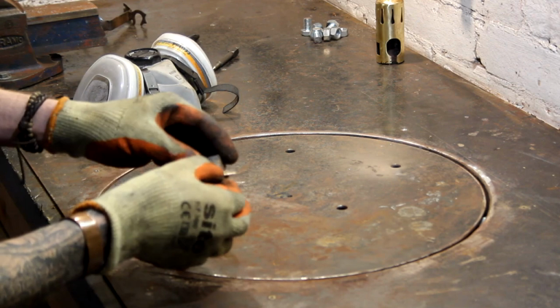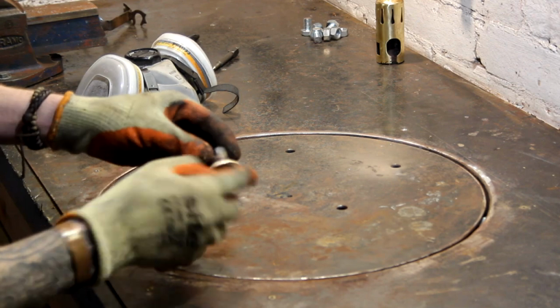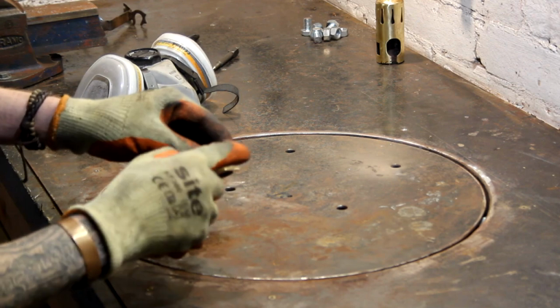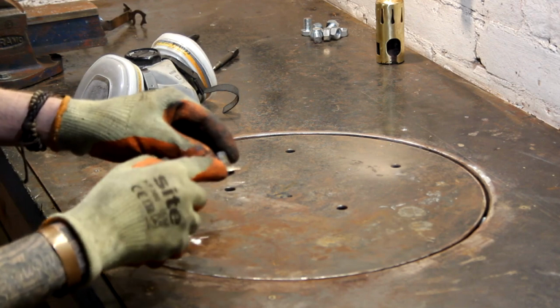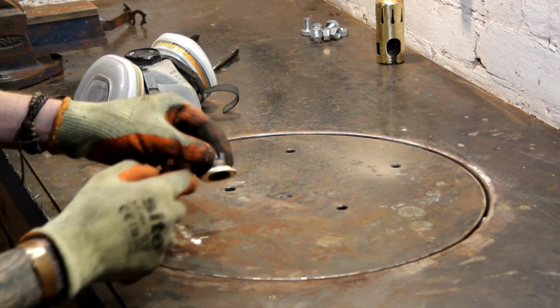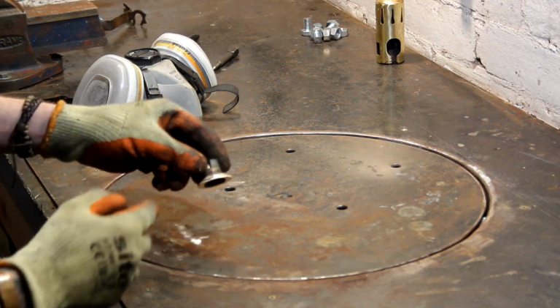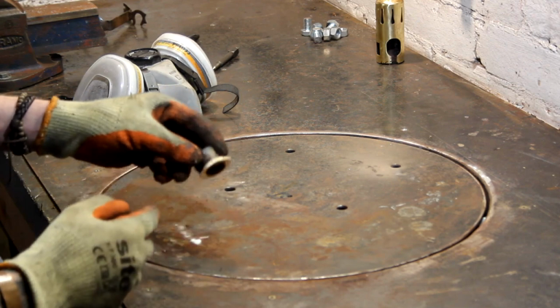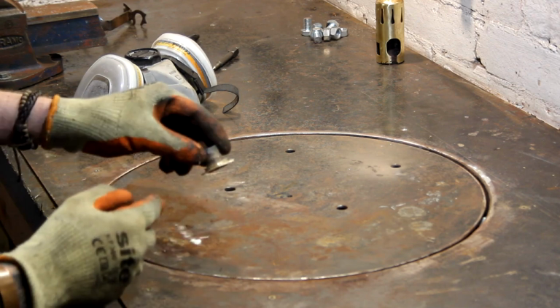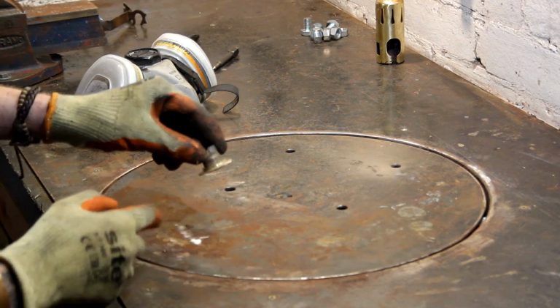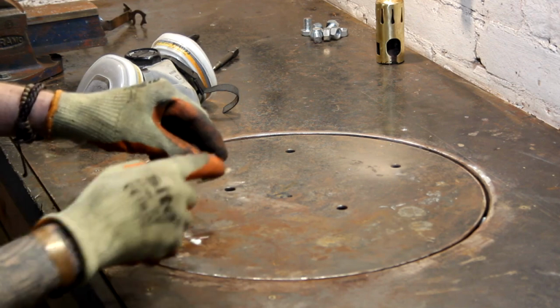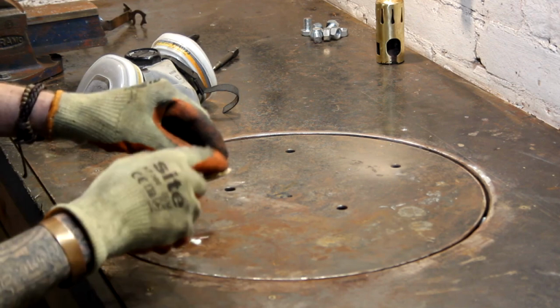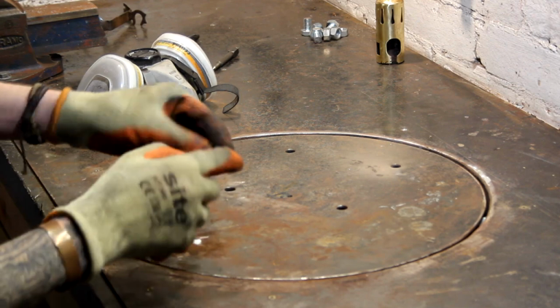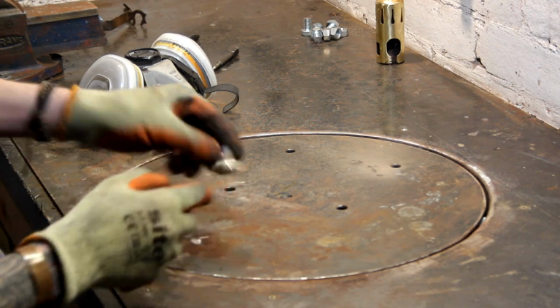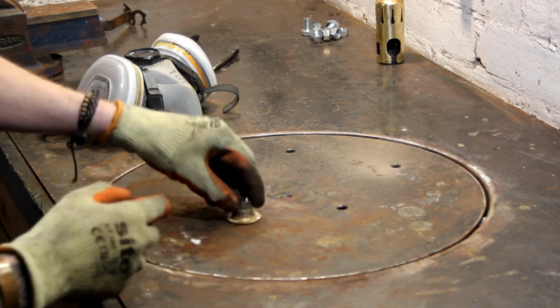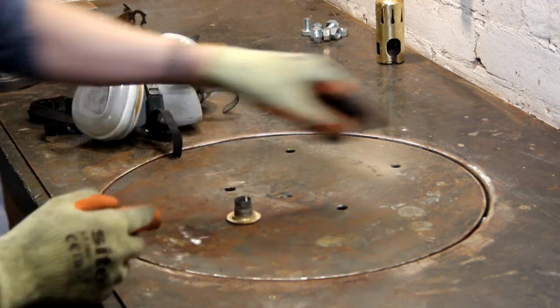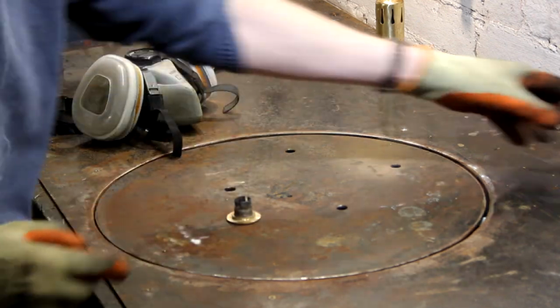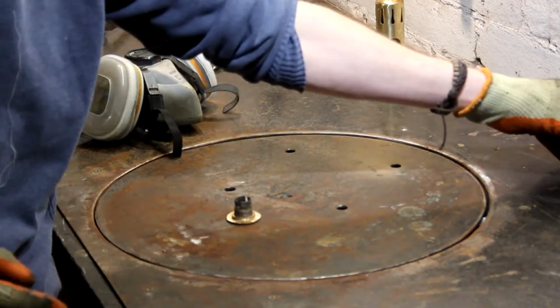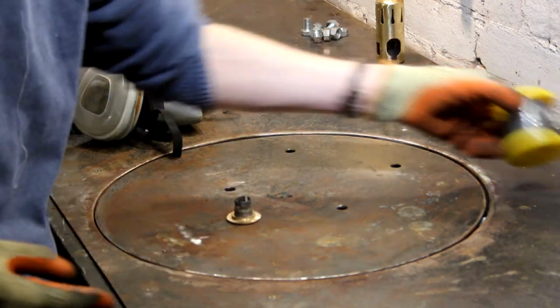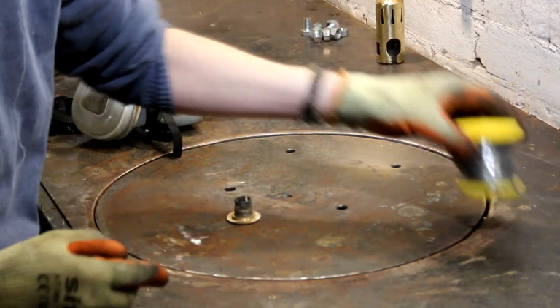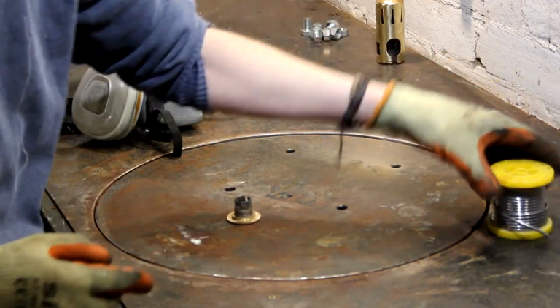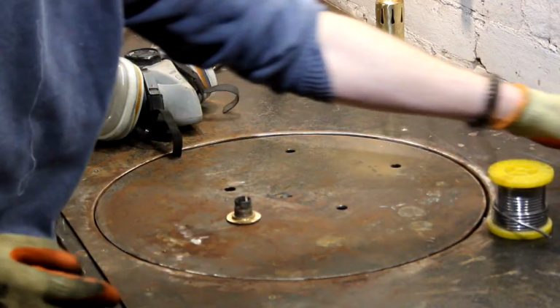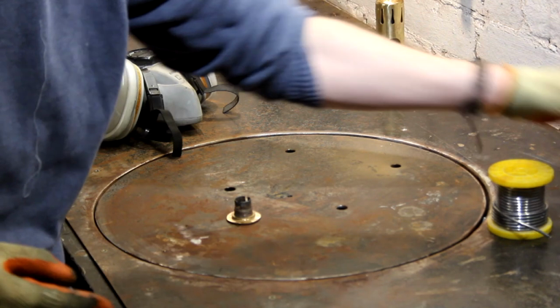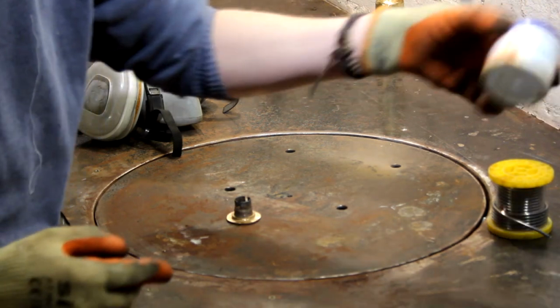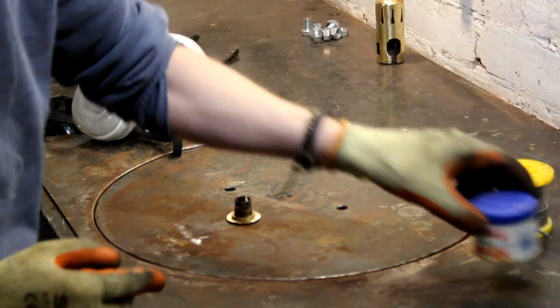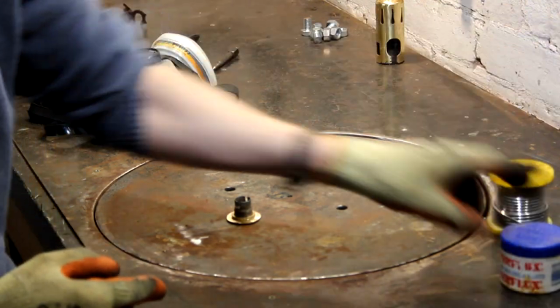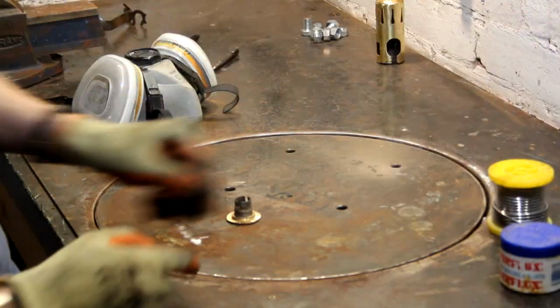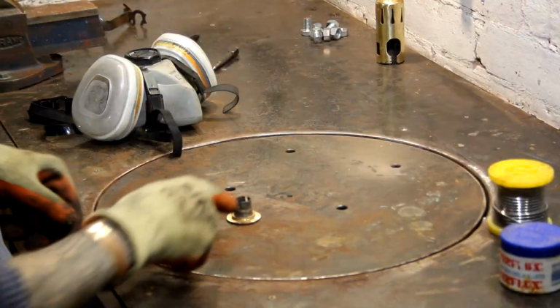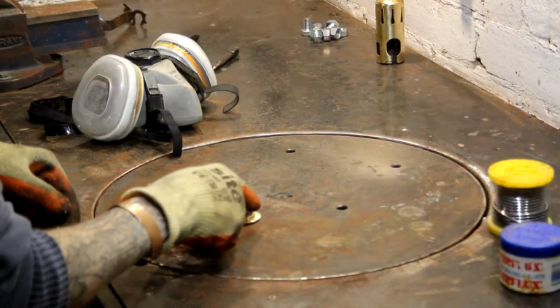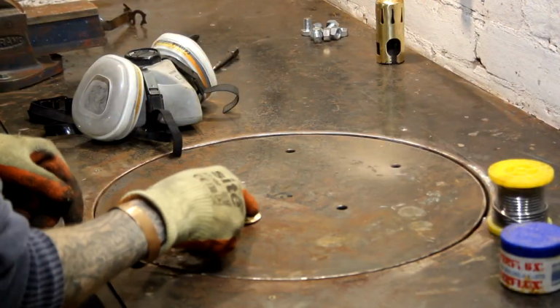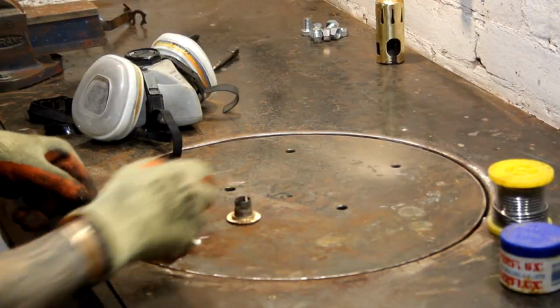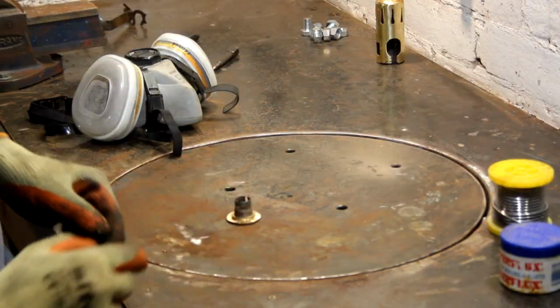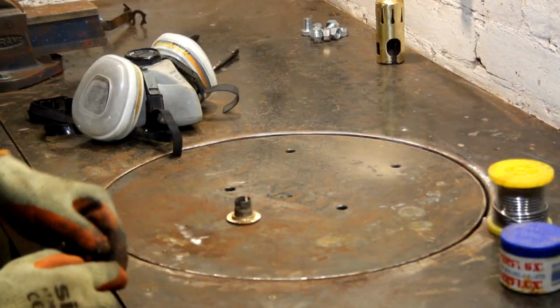I've cleaned this up with a bit of thinners, and I'm going to use some of this tin-lead solder and flux to attach that.